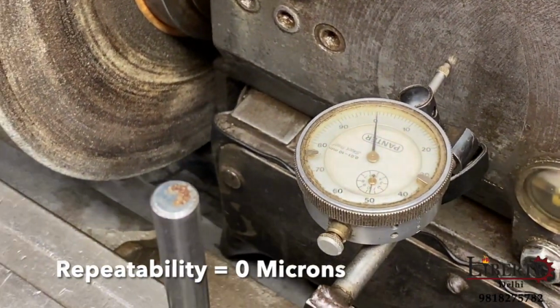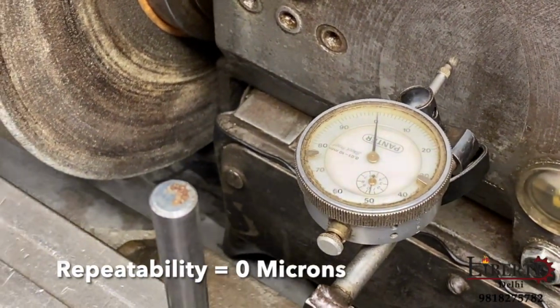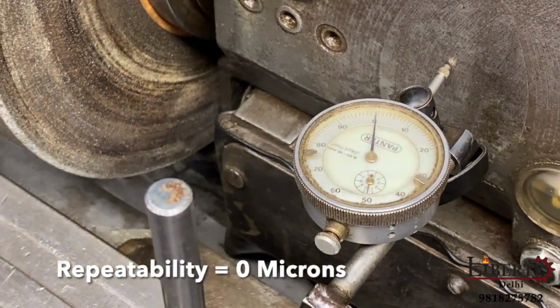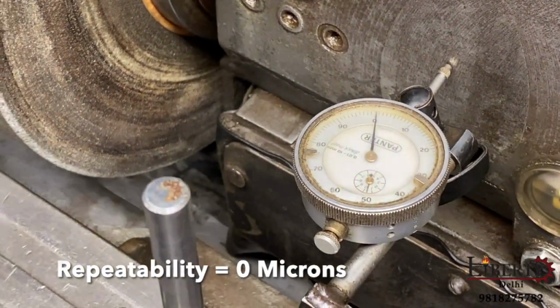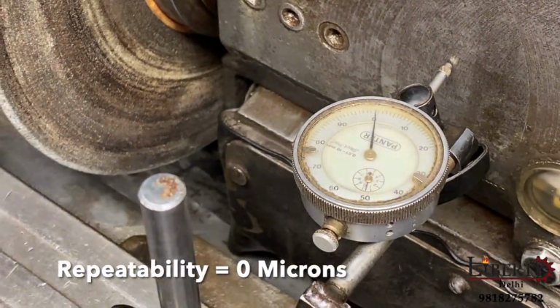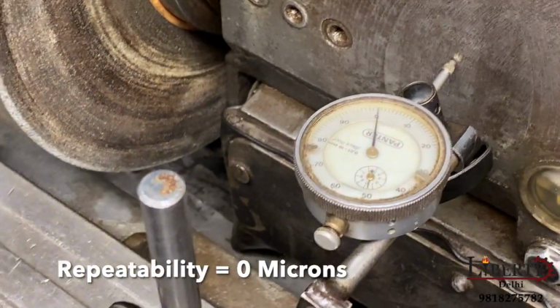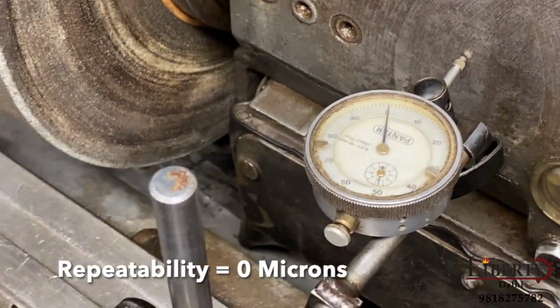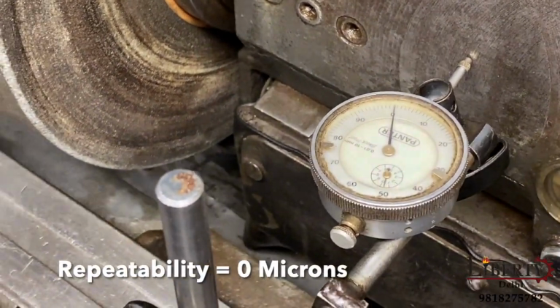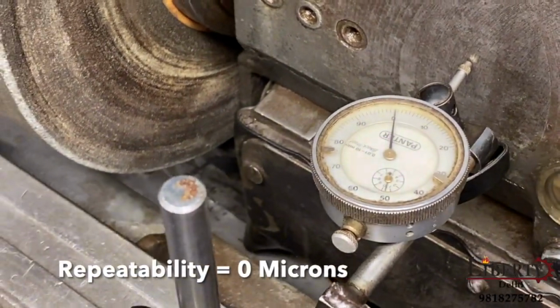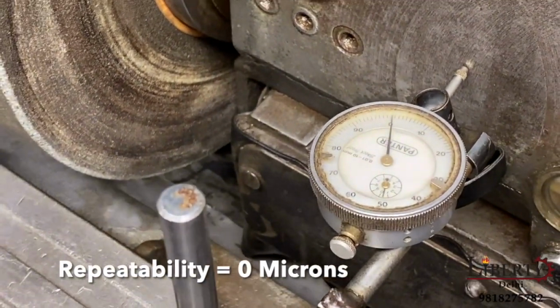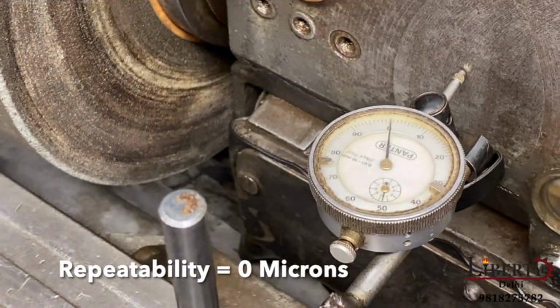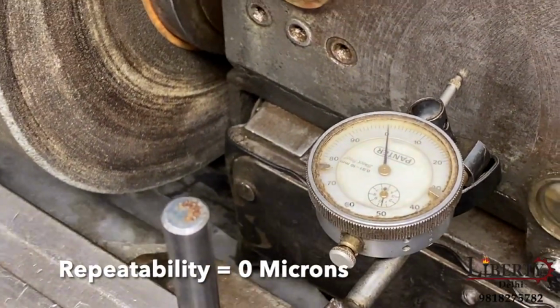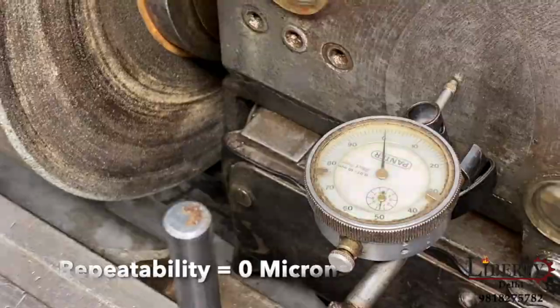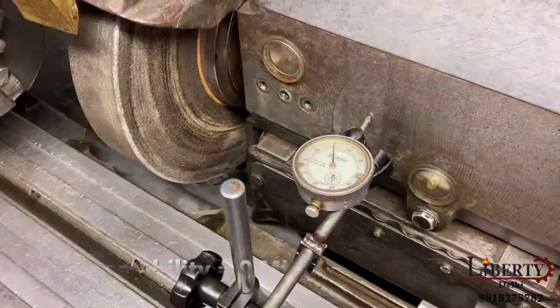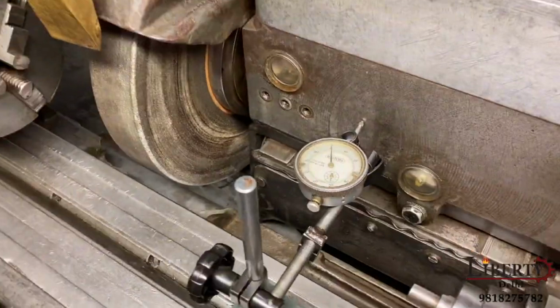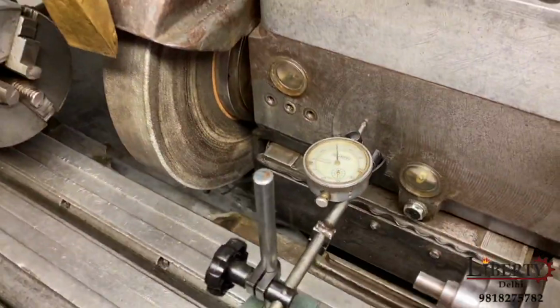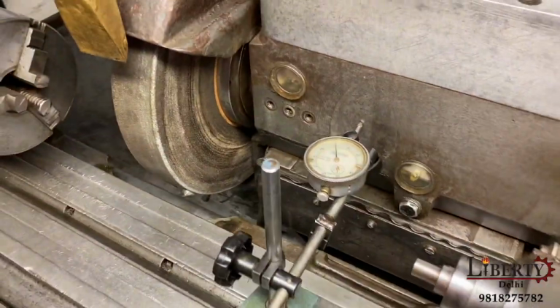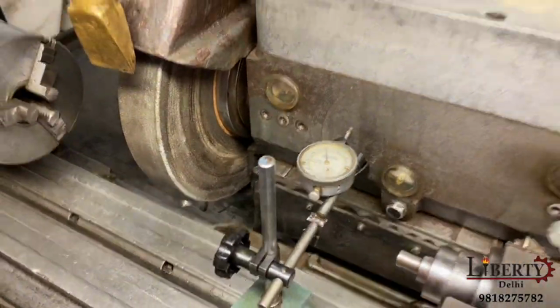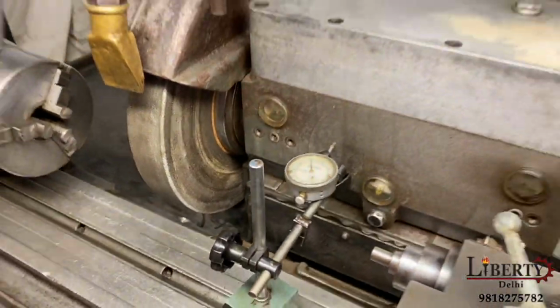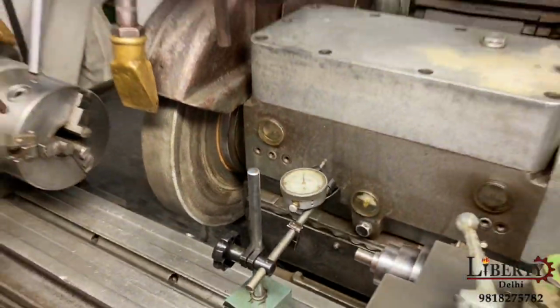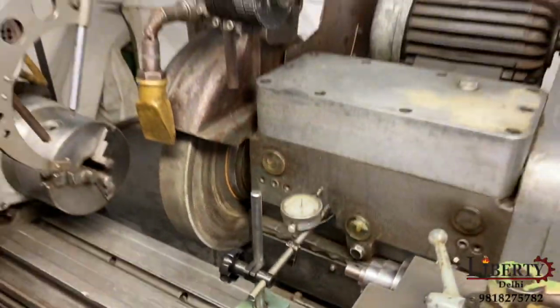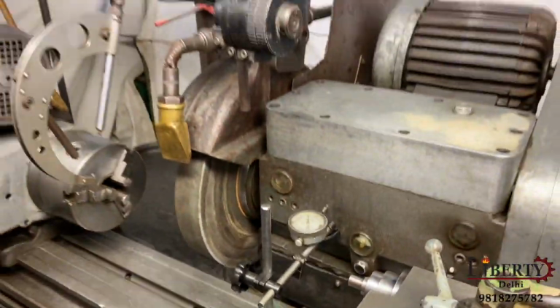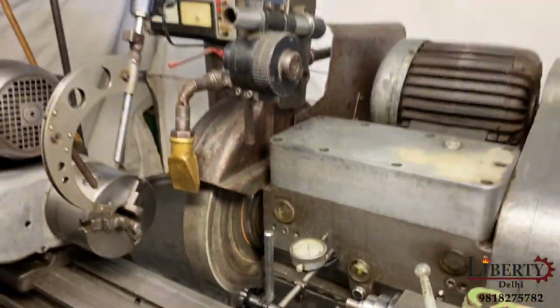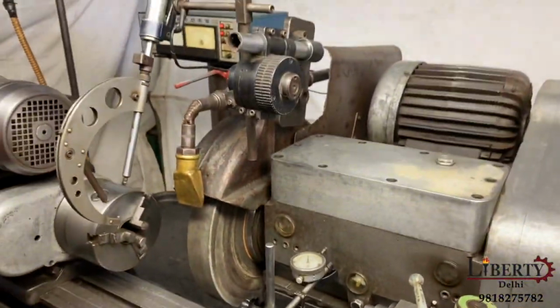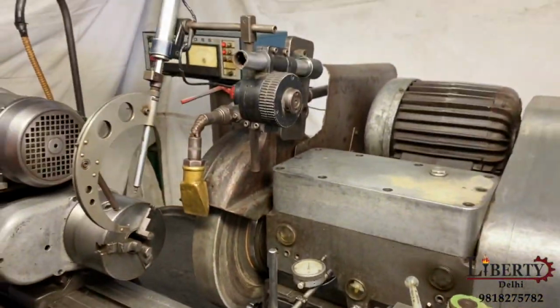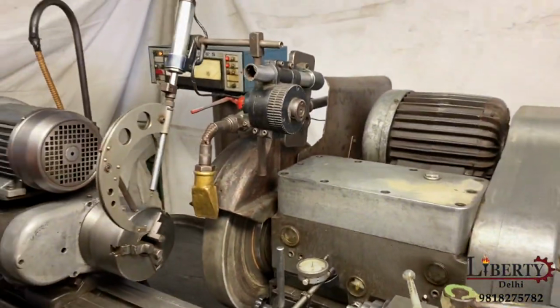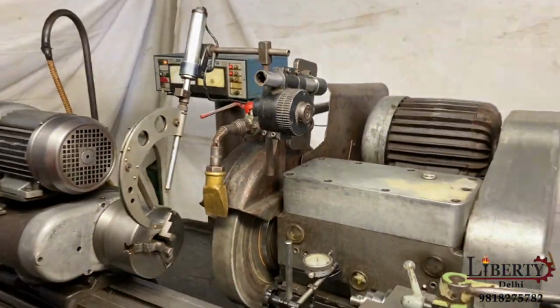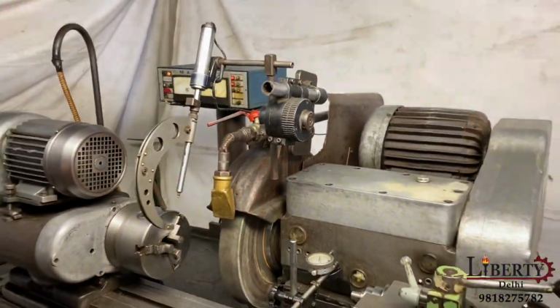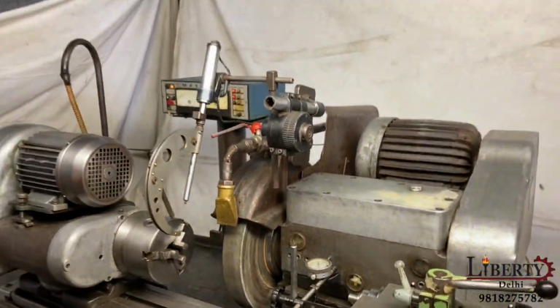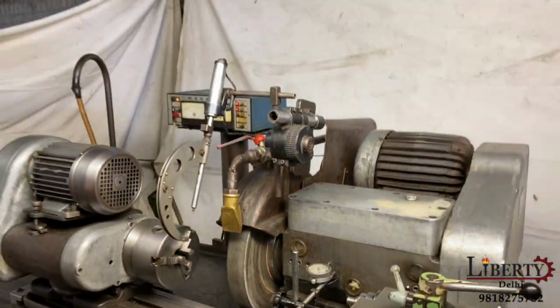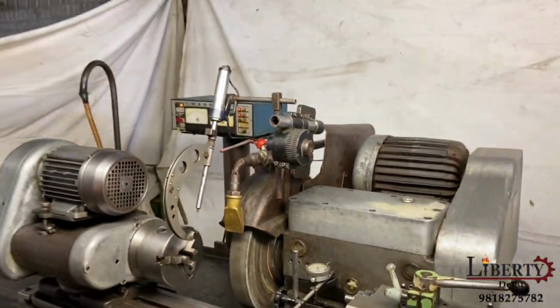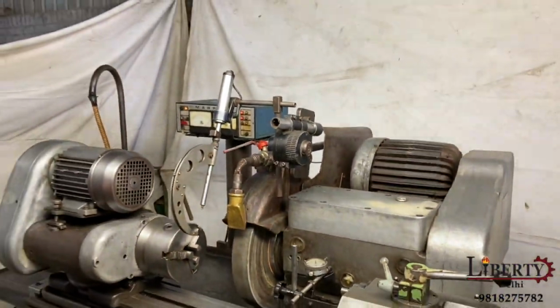Zero. The repeatability of this machine is very good.